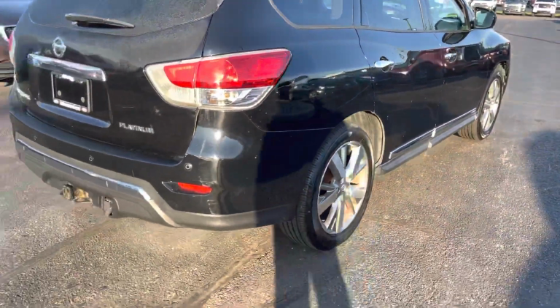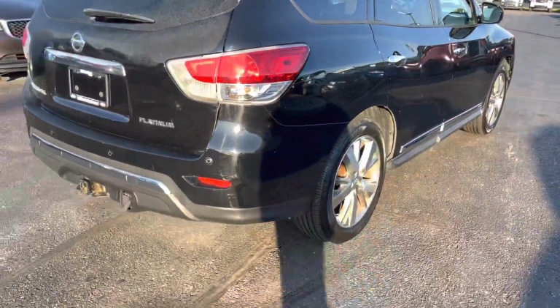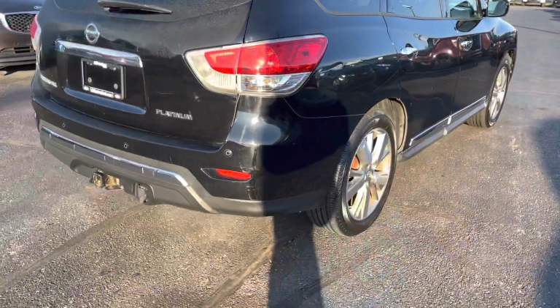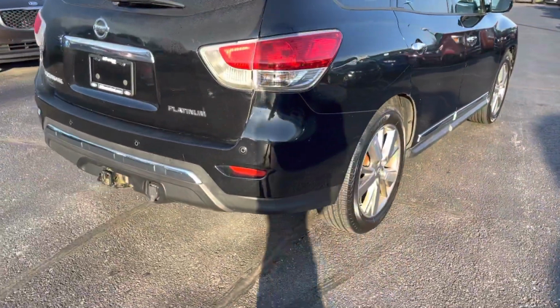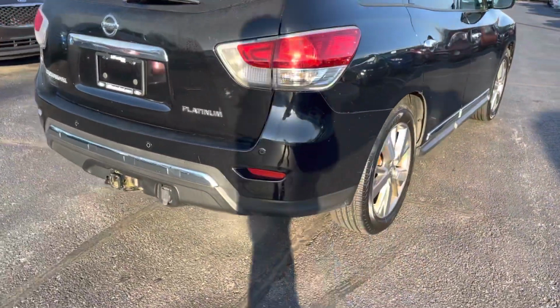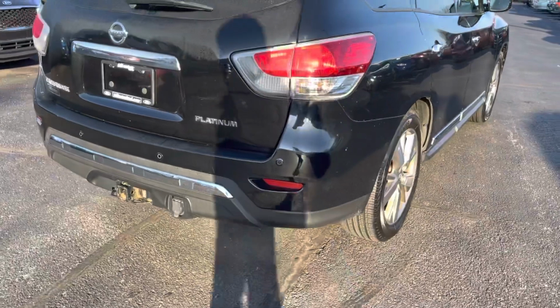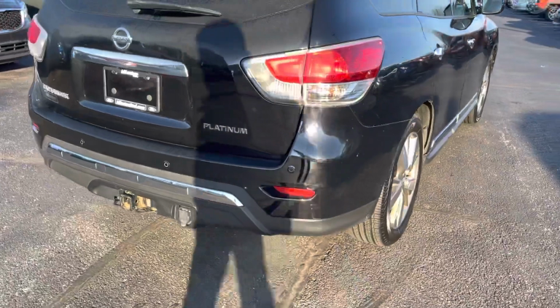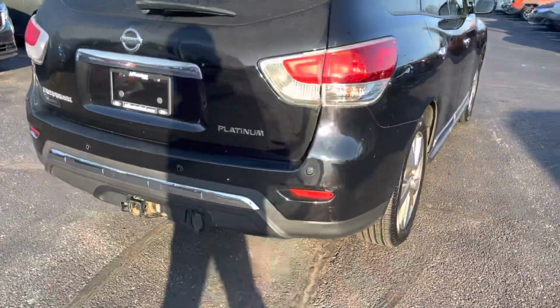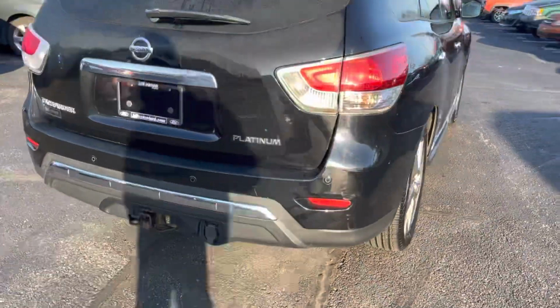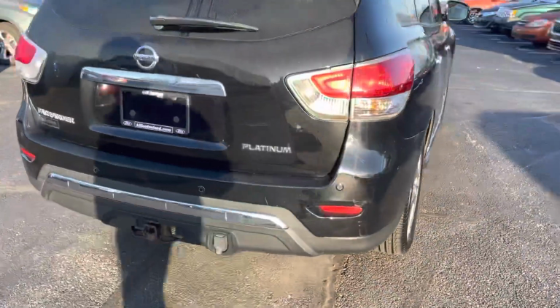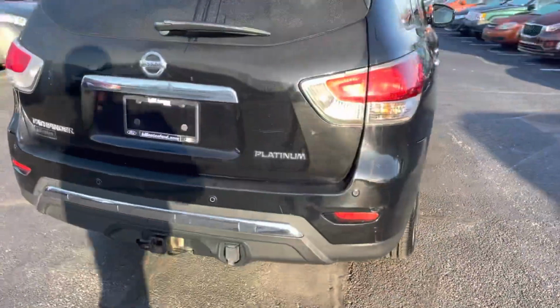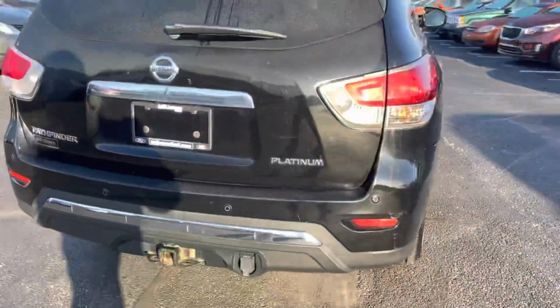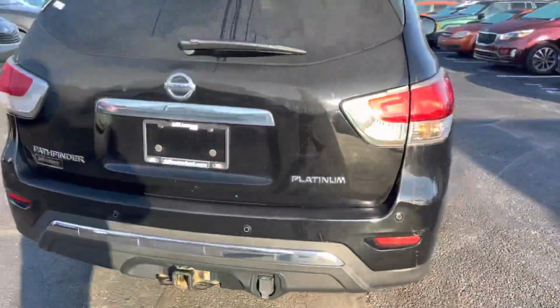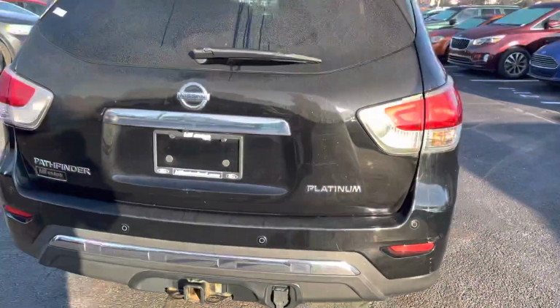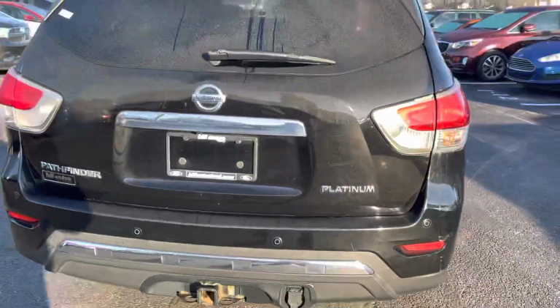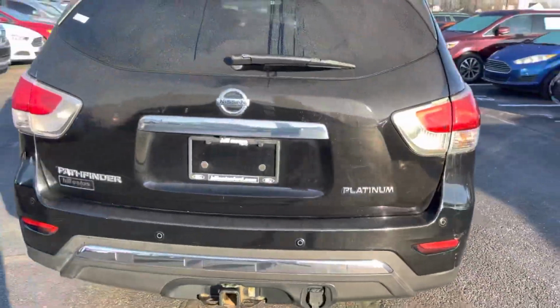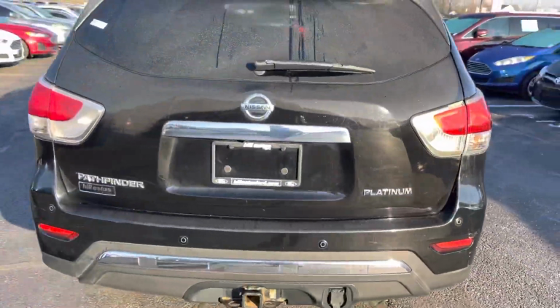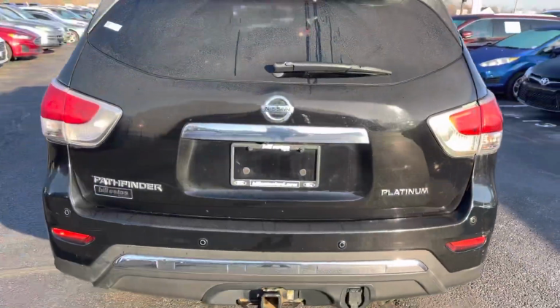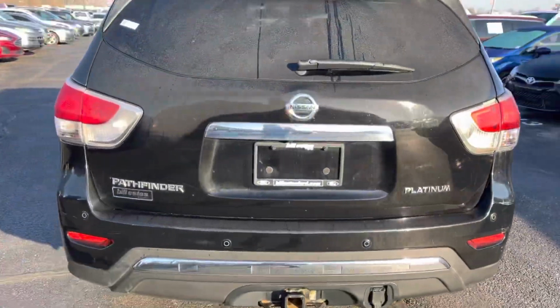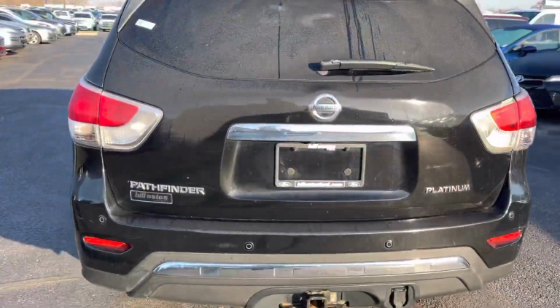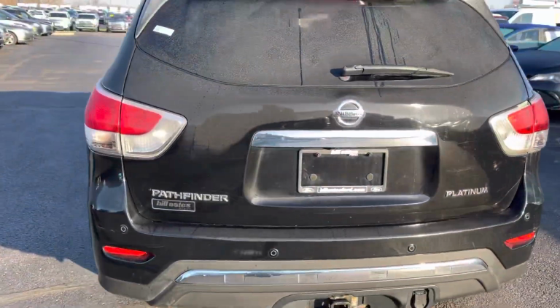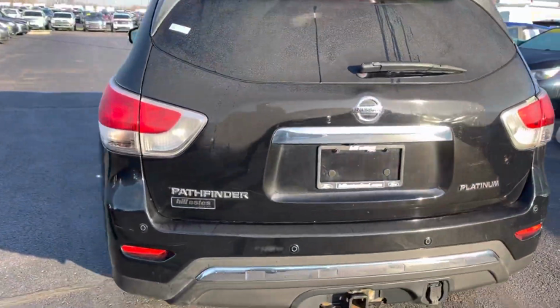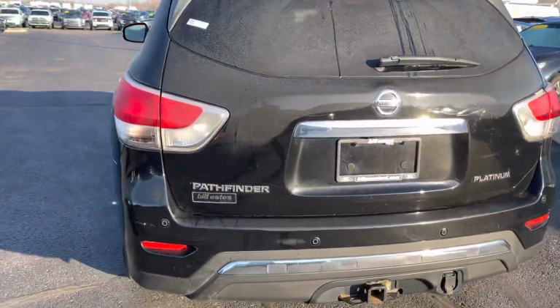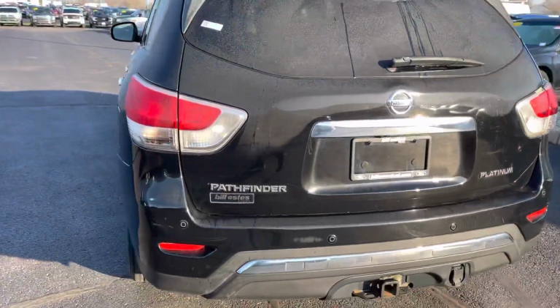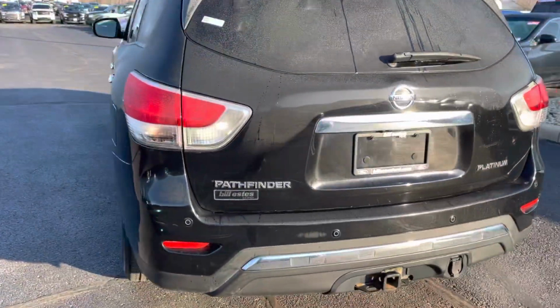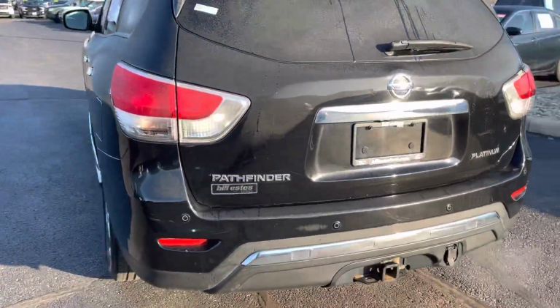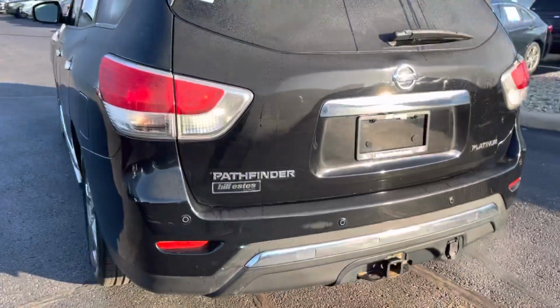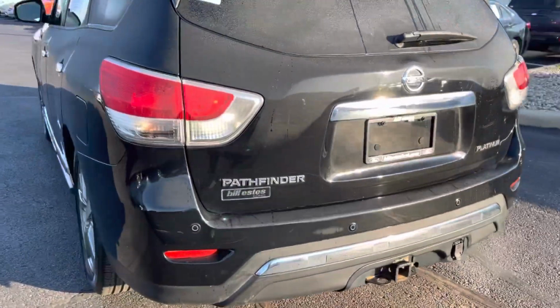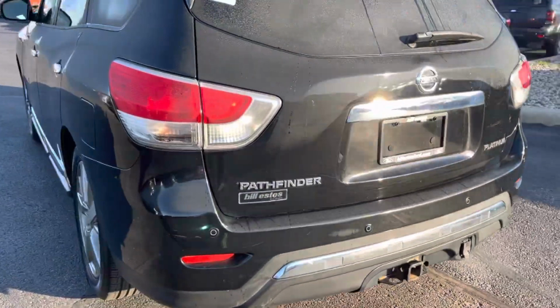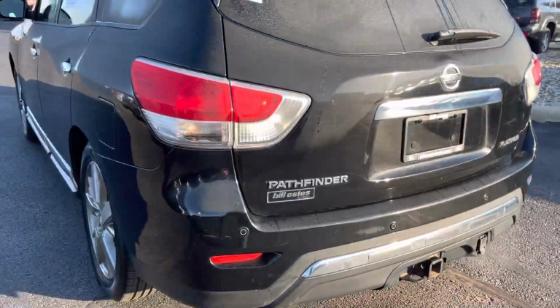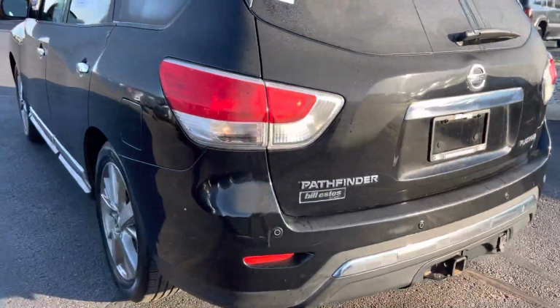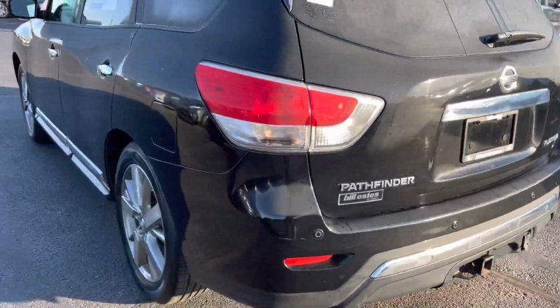This is a platinum trim level, so it is their highest trim level that they offer. It does have bumper sensors.